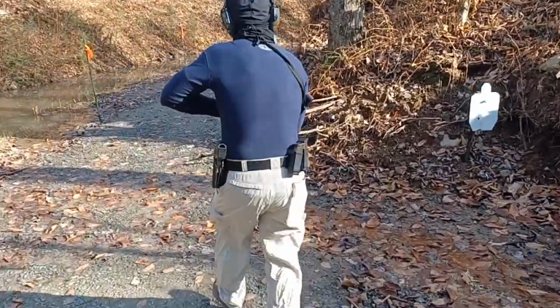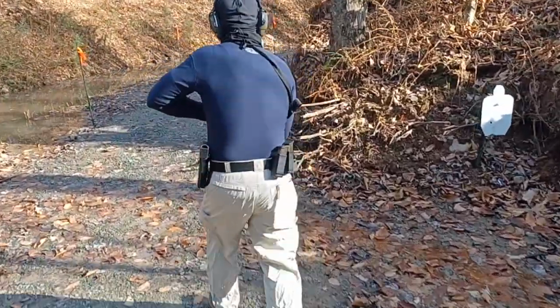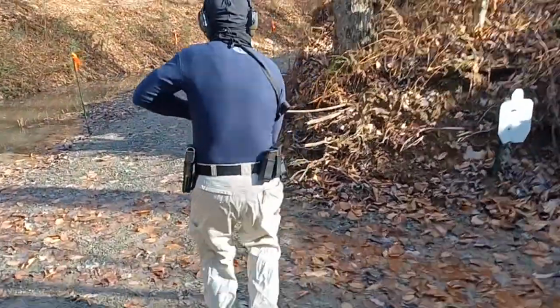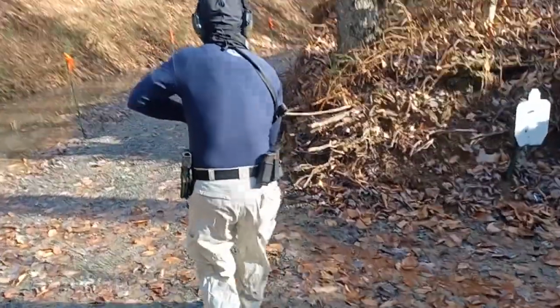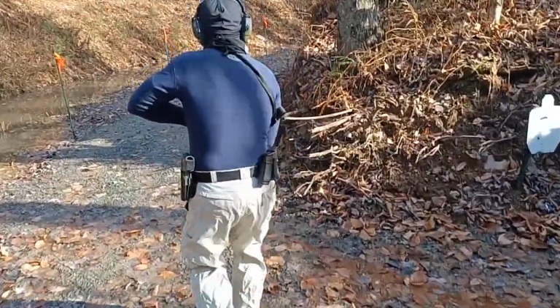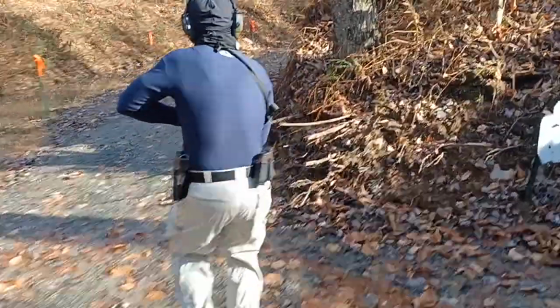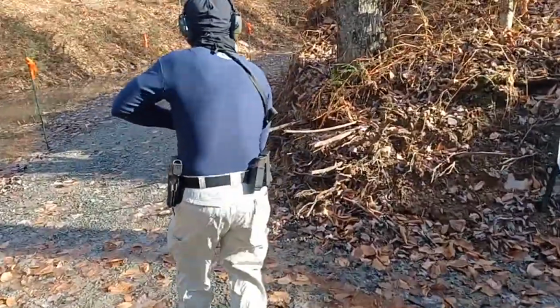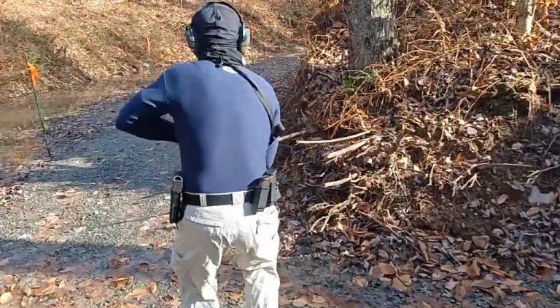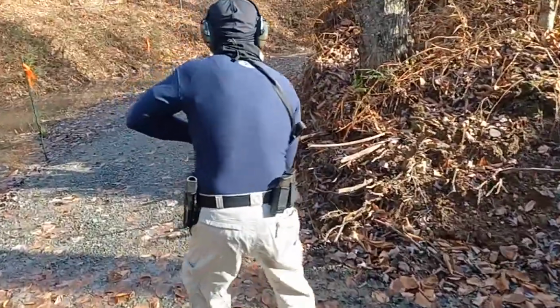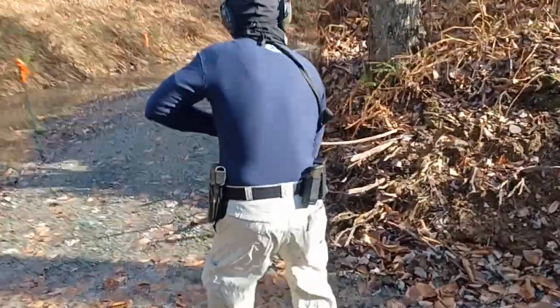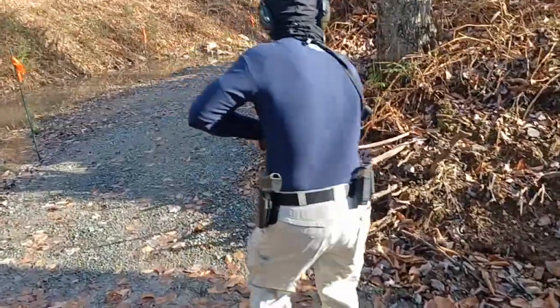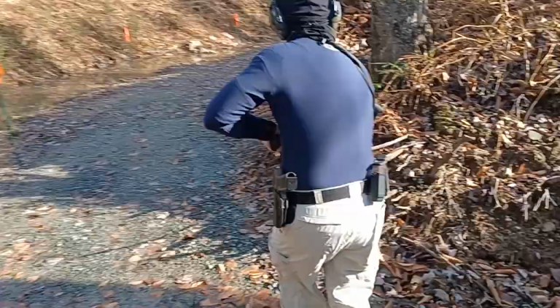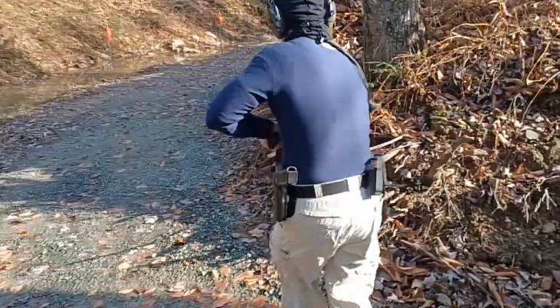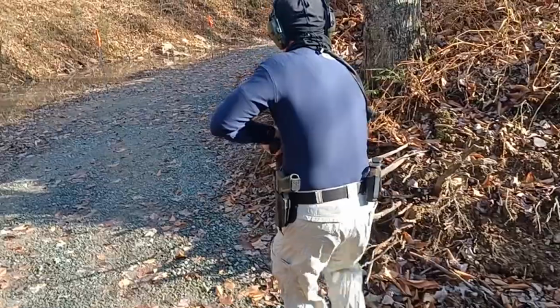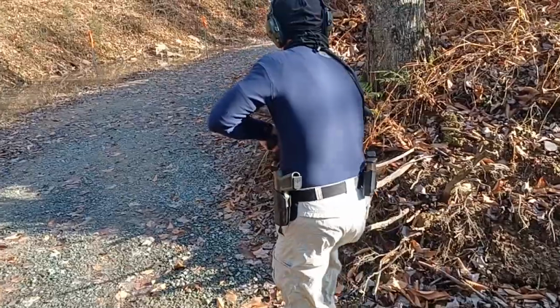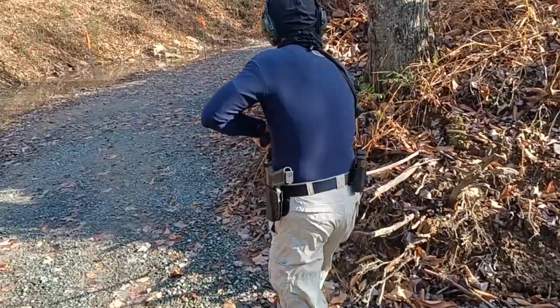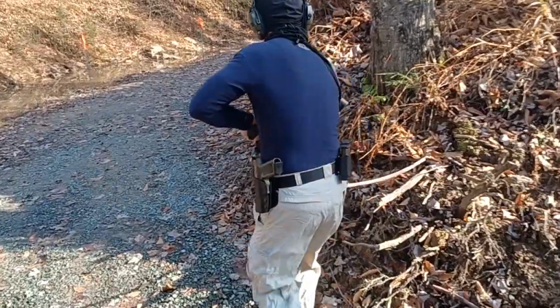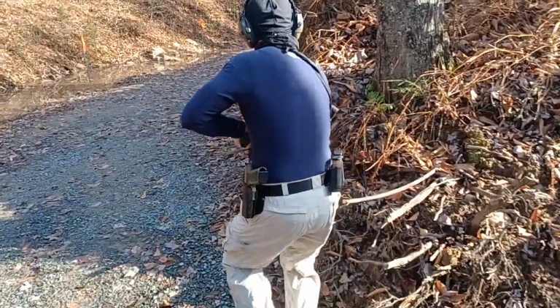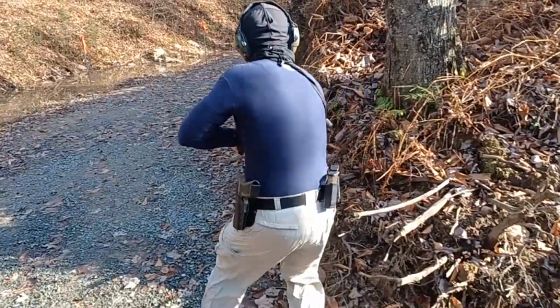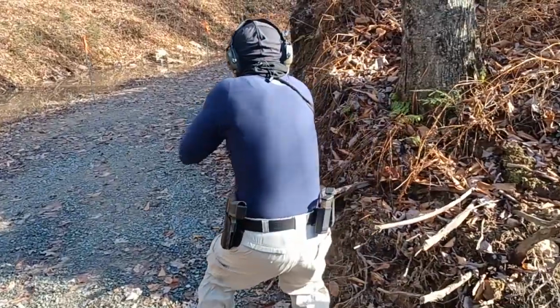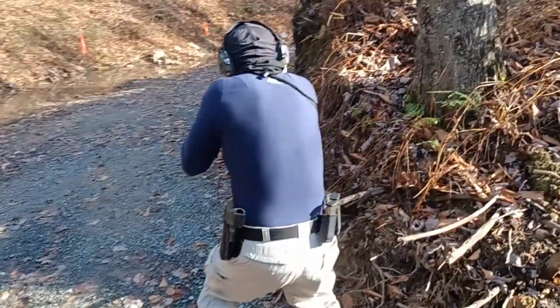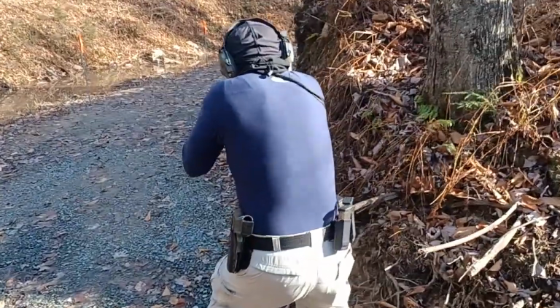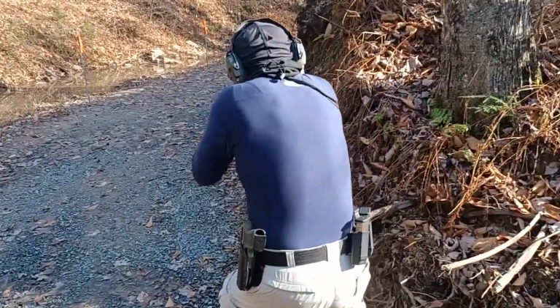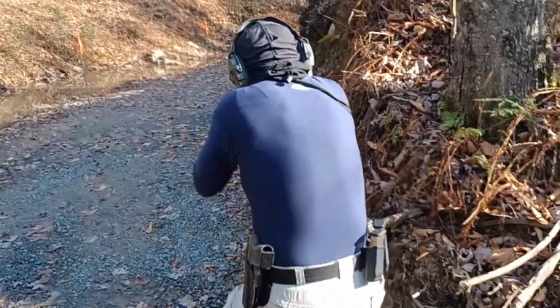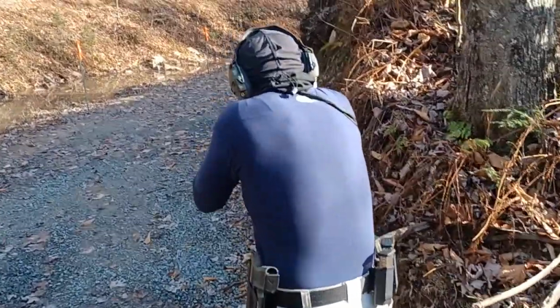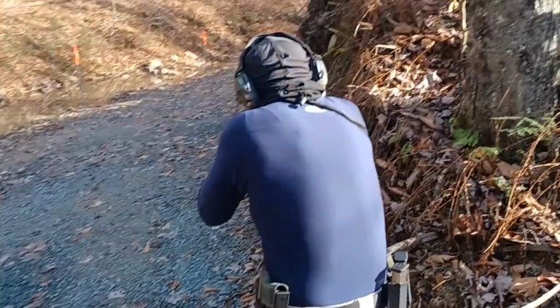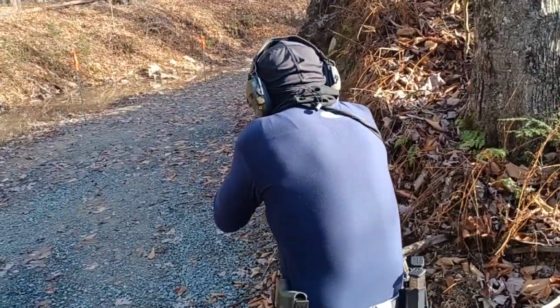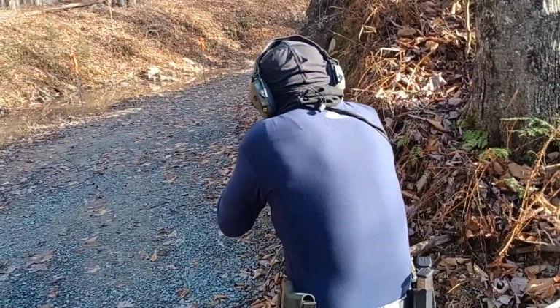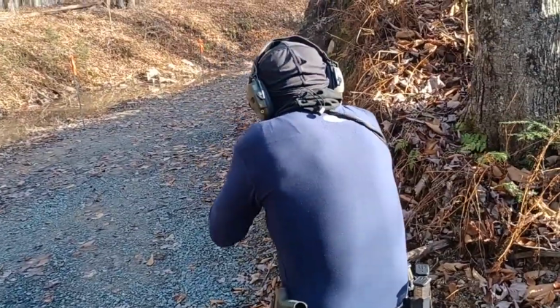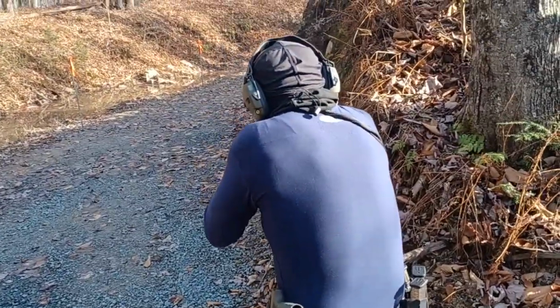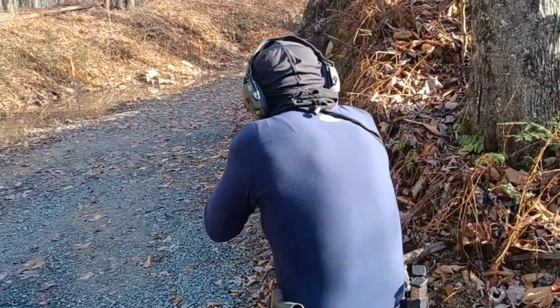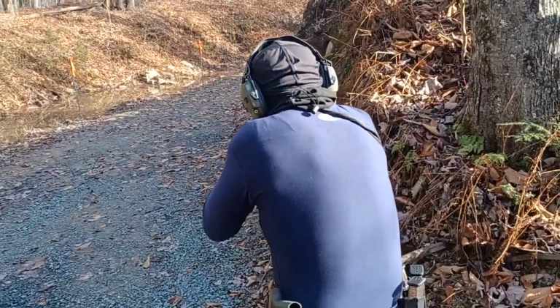Stay behind cover. All right, move forward slowly. There you go. Engage. Good.